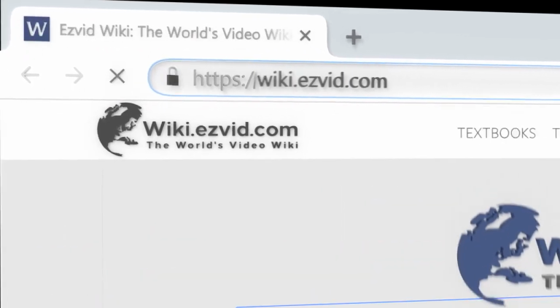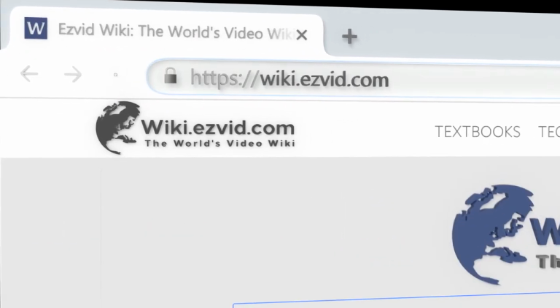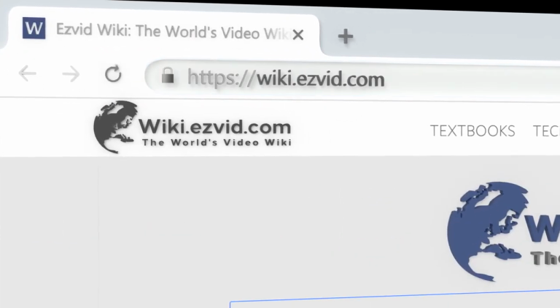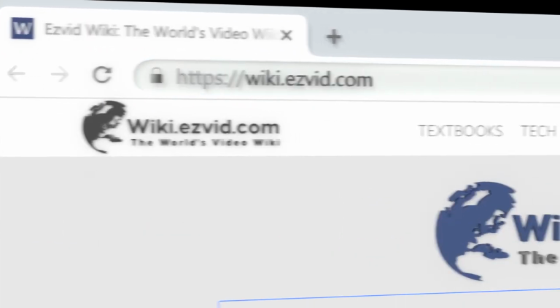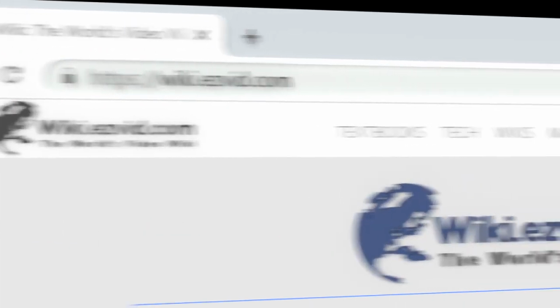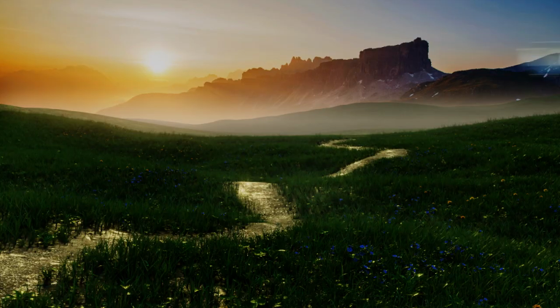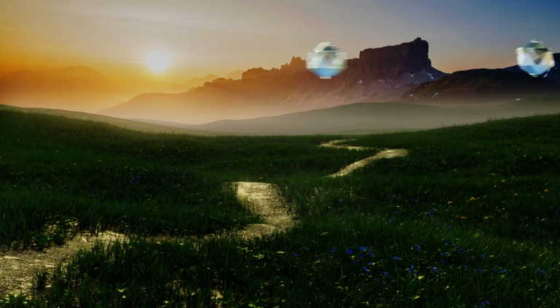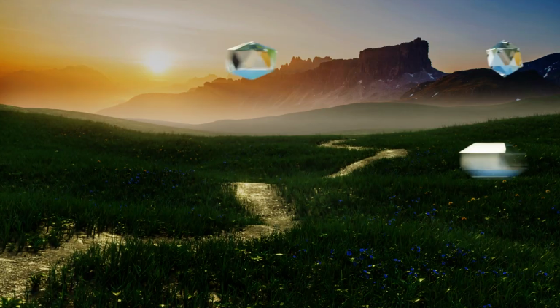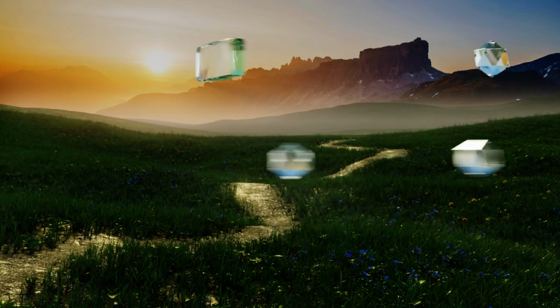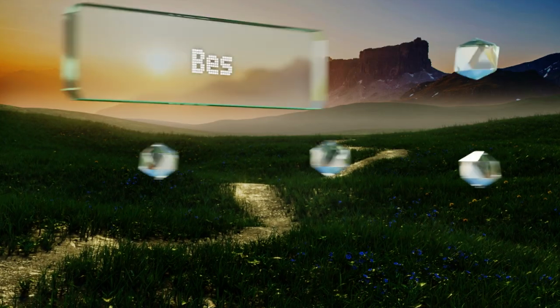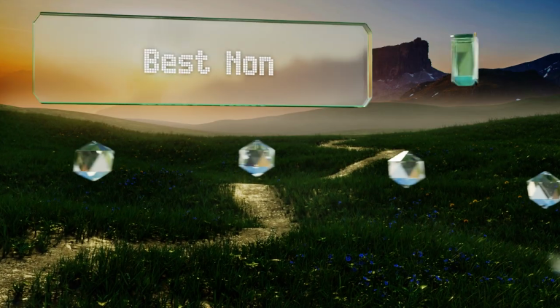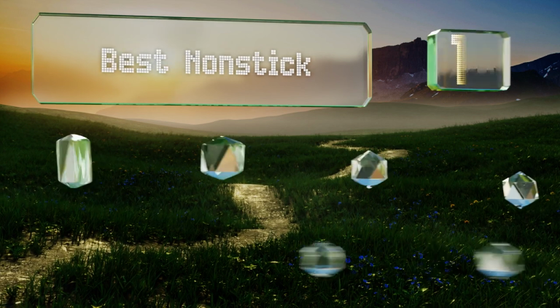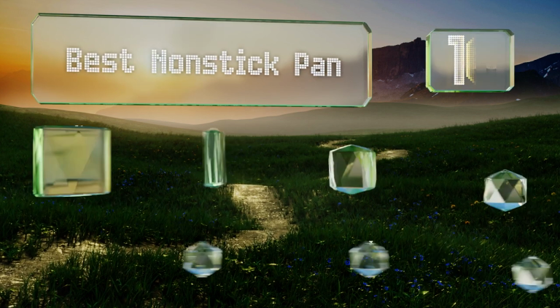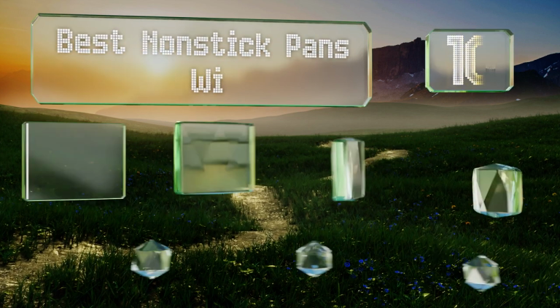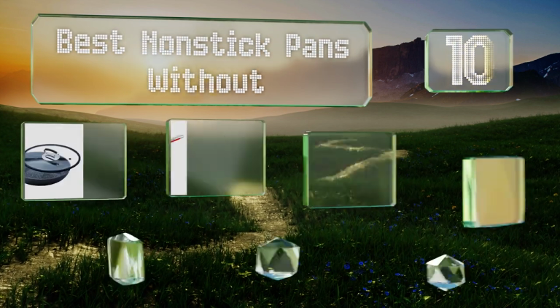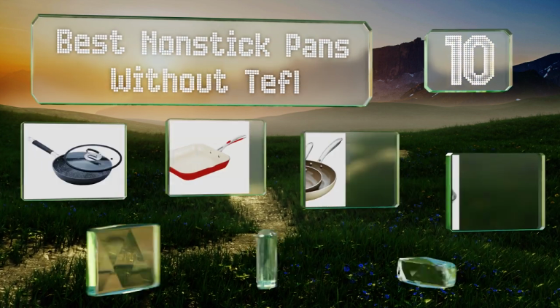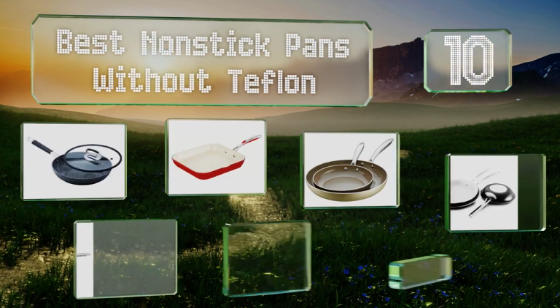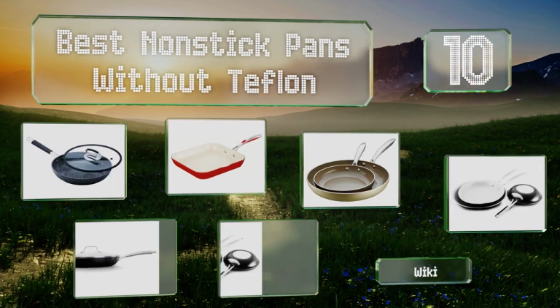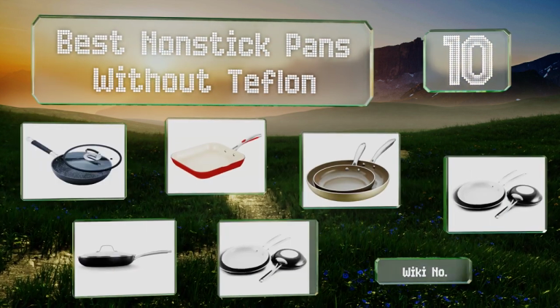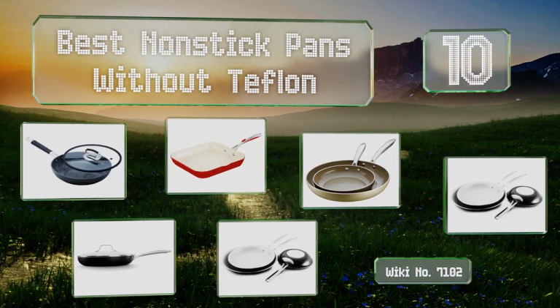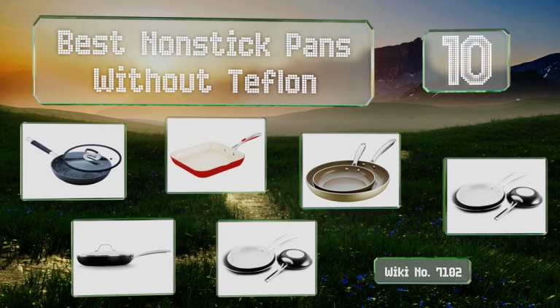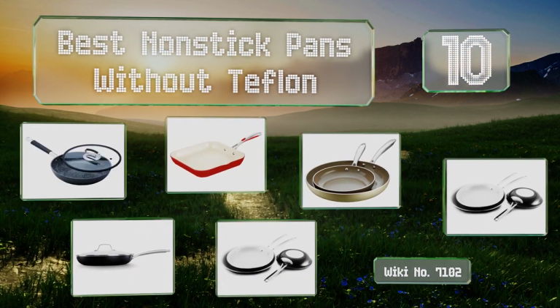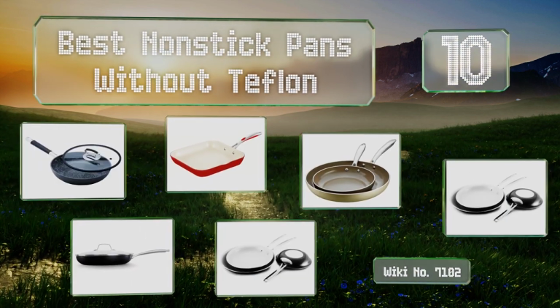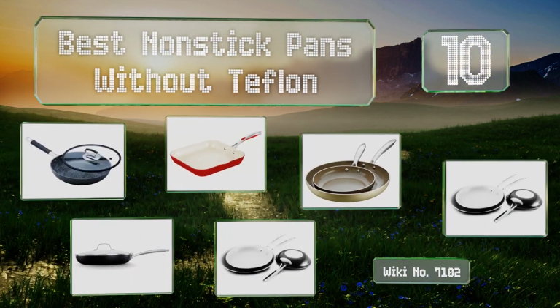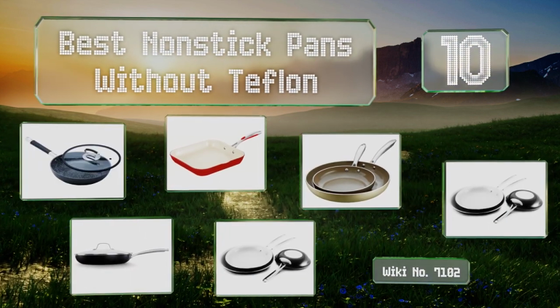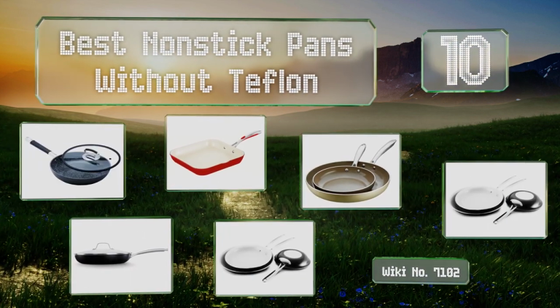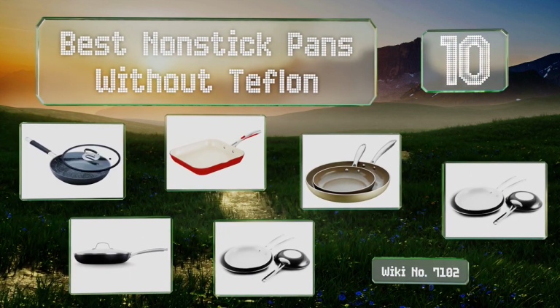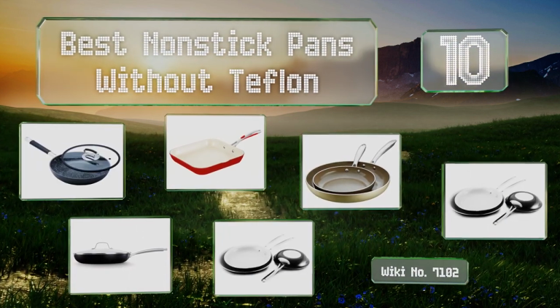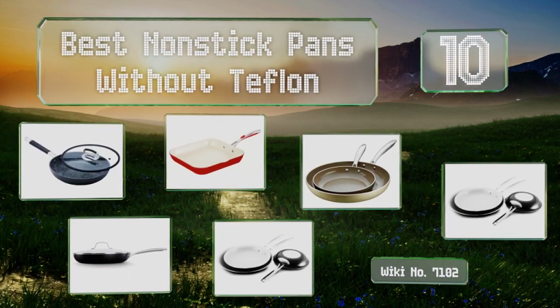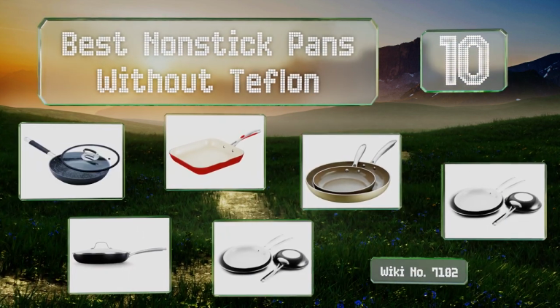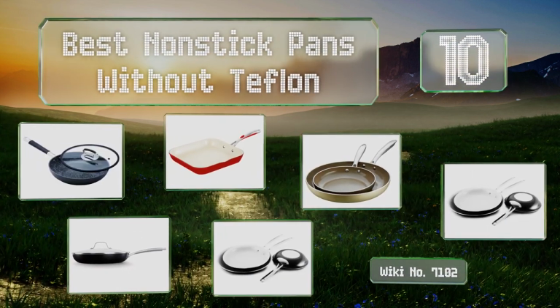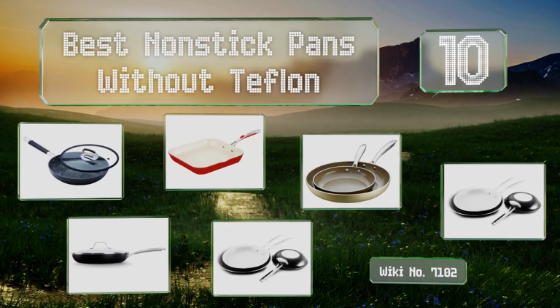EasyVid presents the 10 best non-stick pans without Teflon. Let's get started with the list.